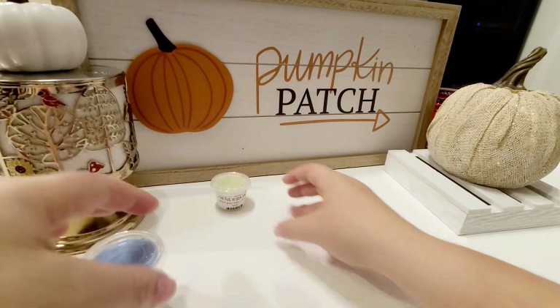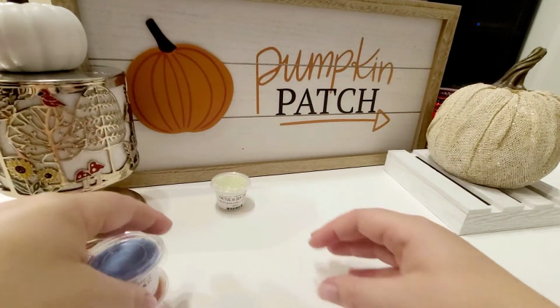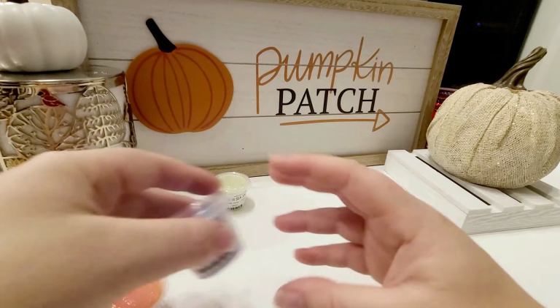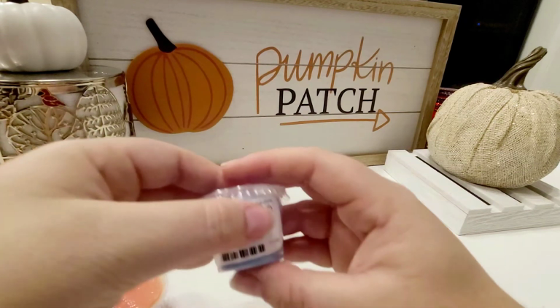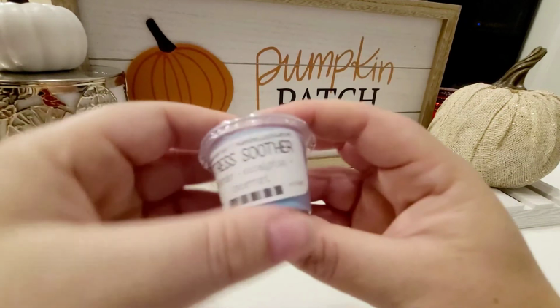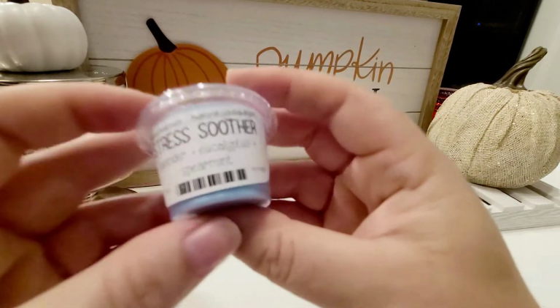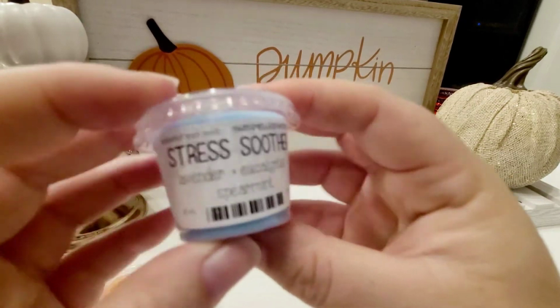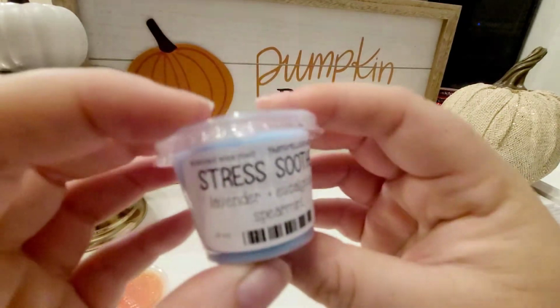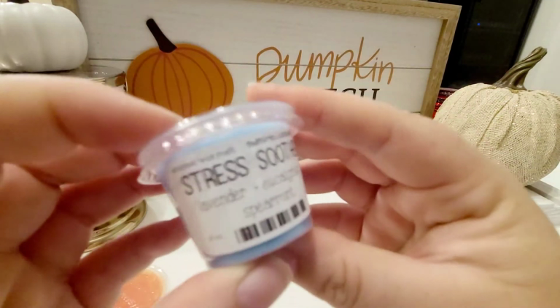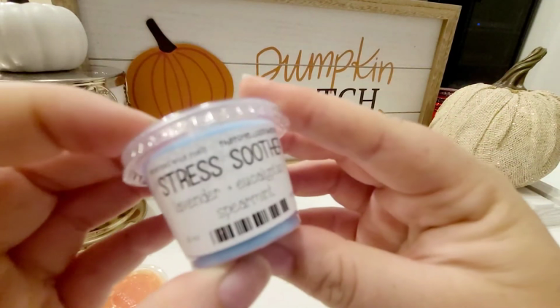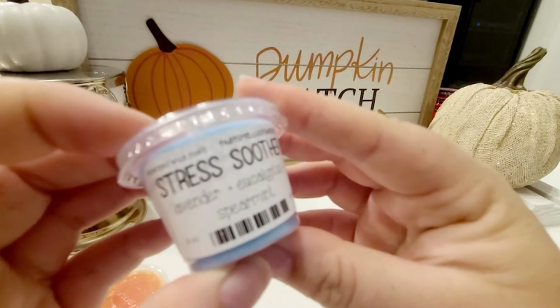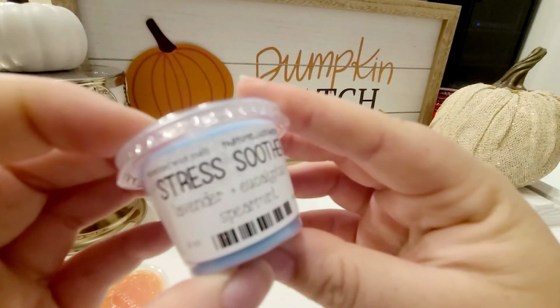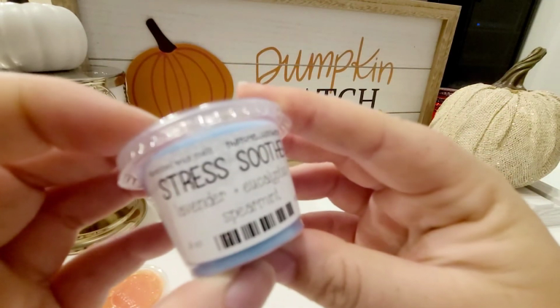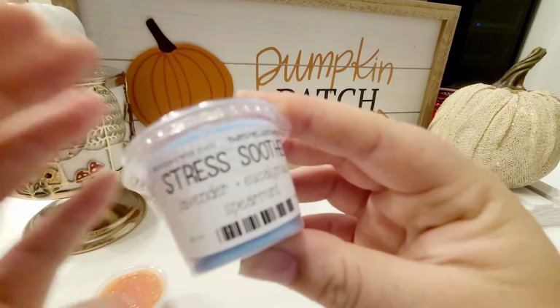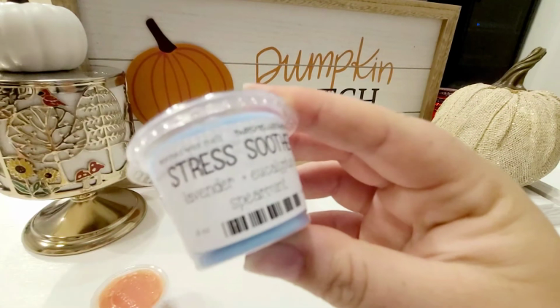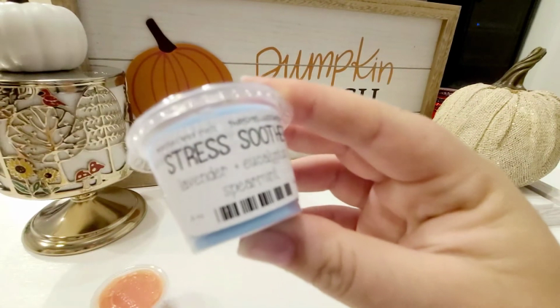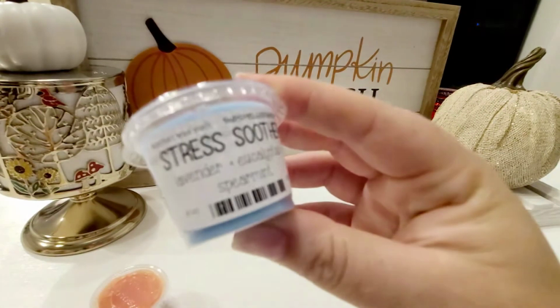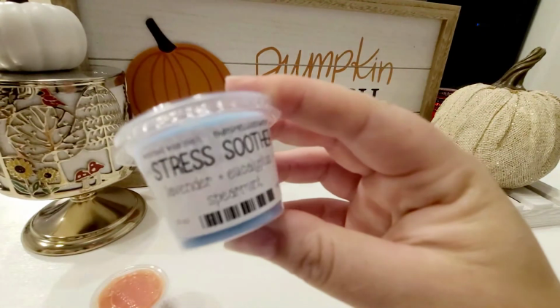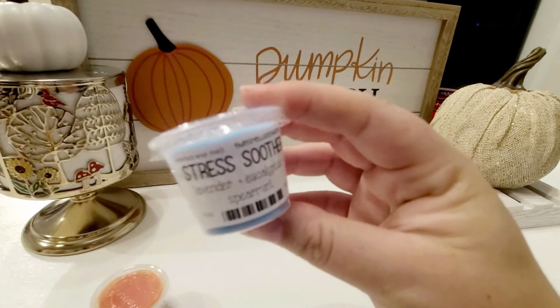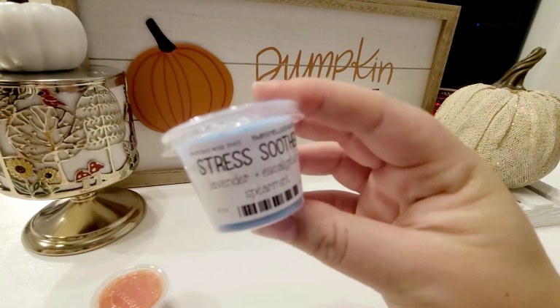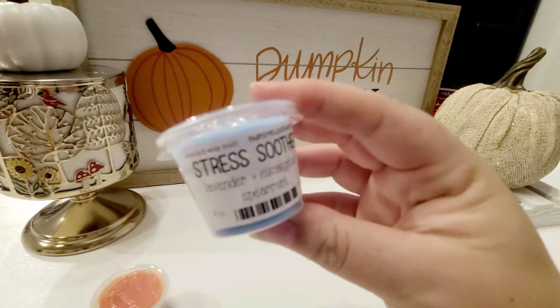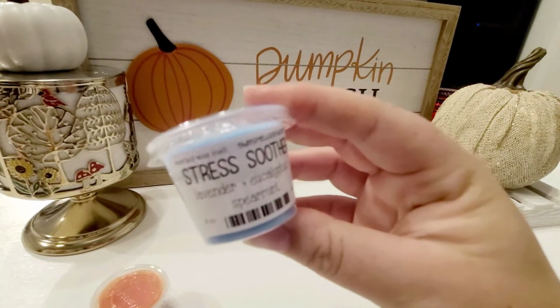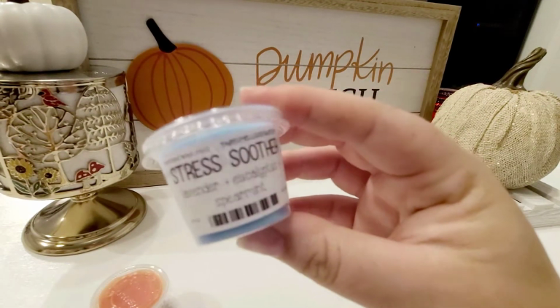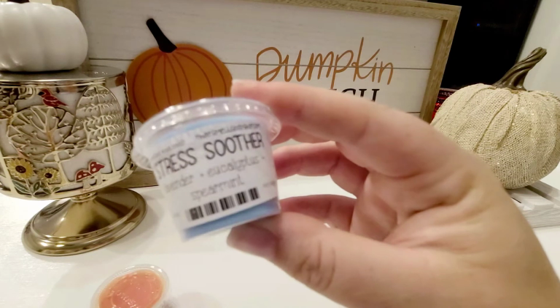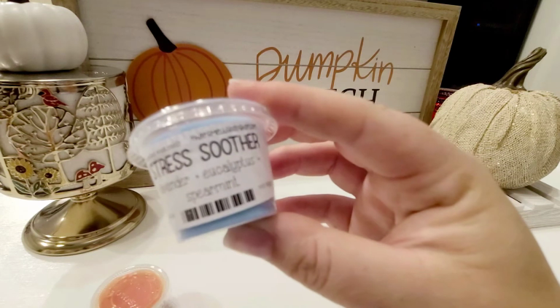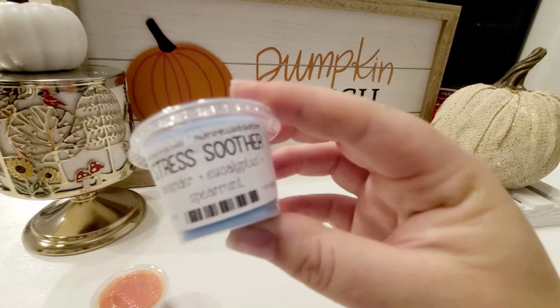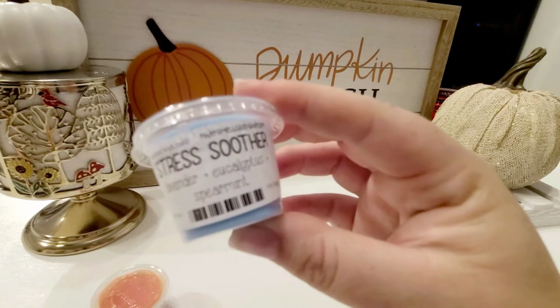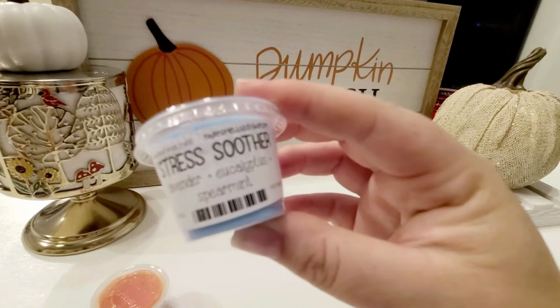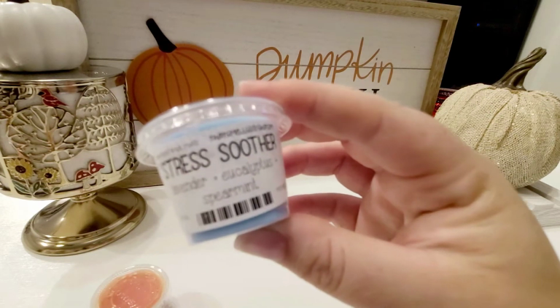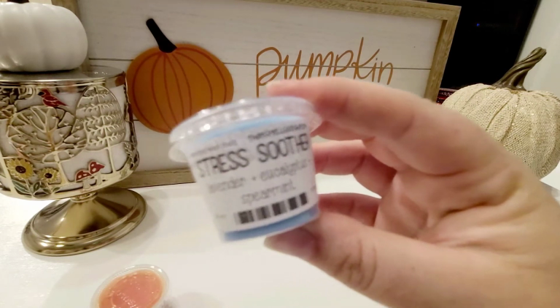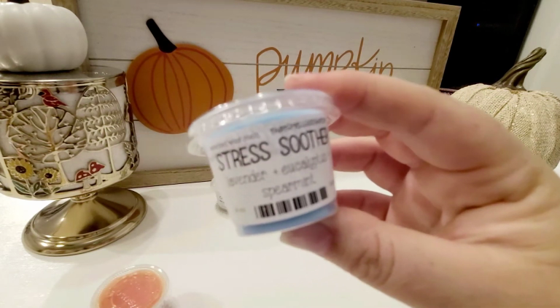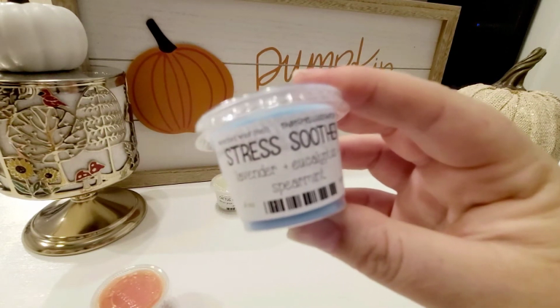I also got Stress Soother, which is lavender, eucalyptus, and spearmint.